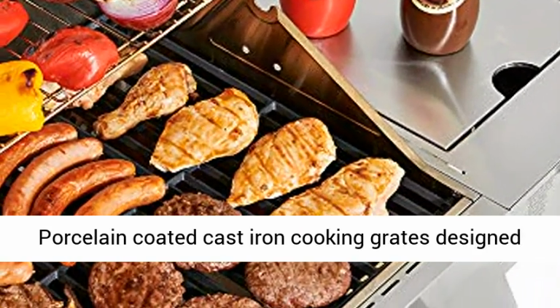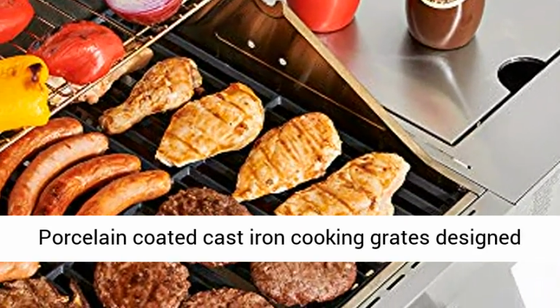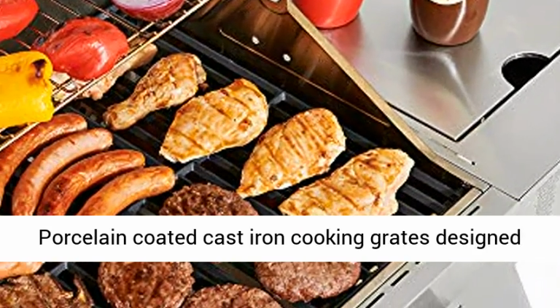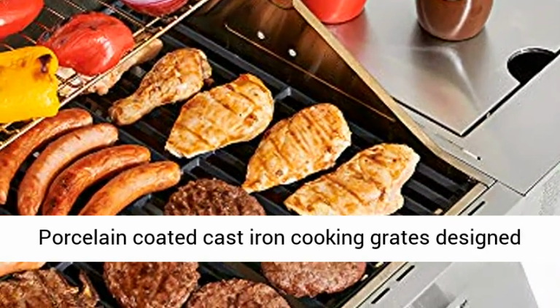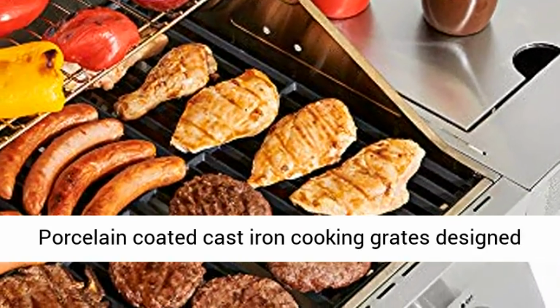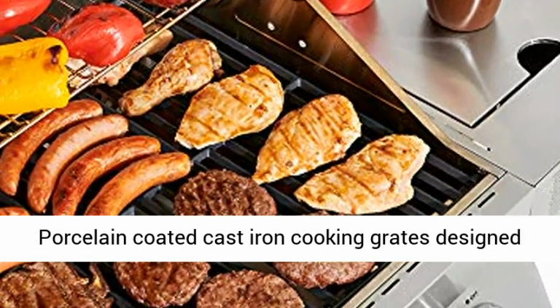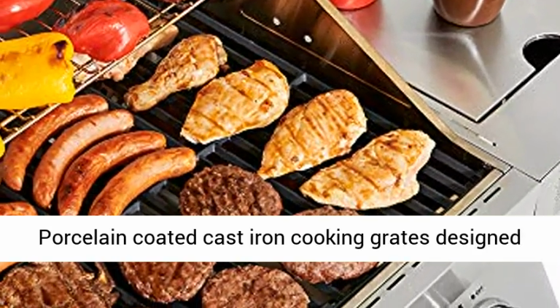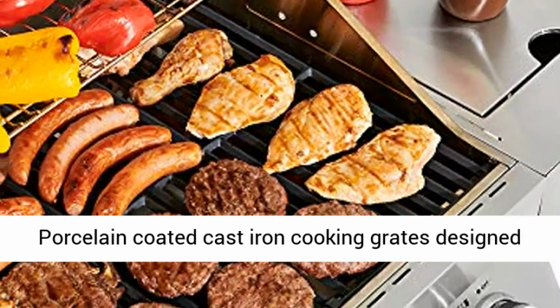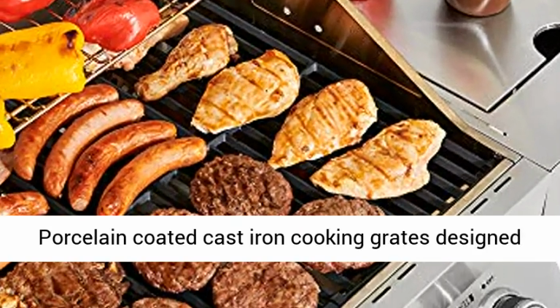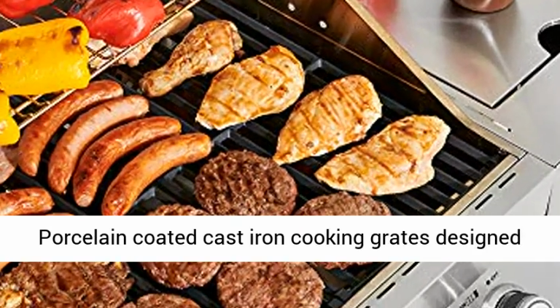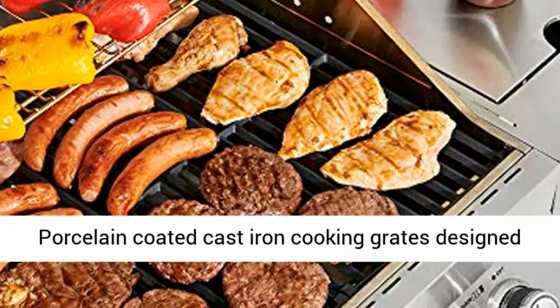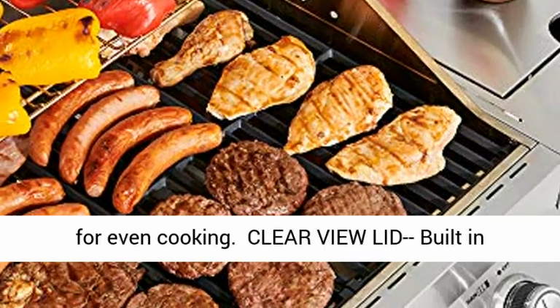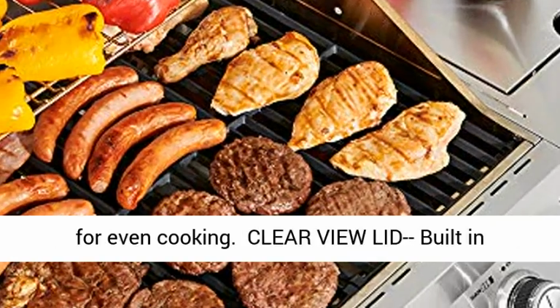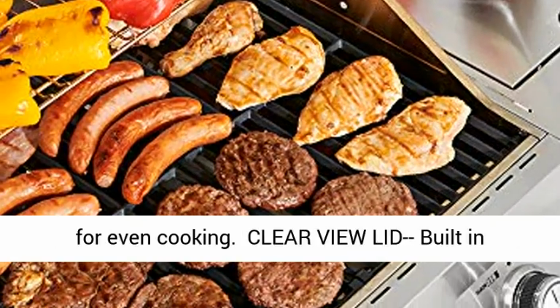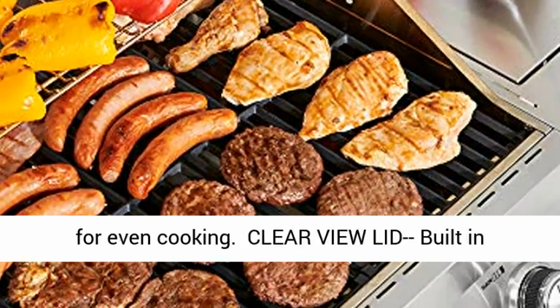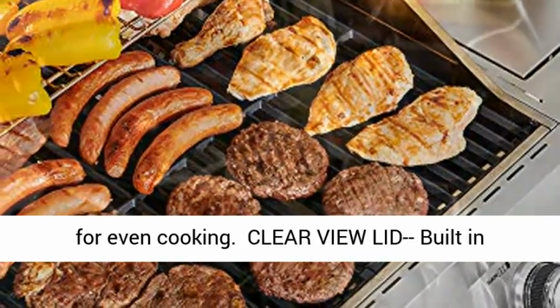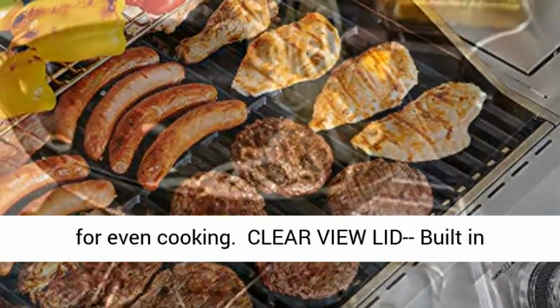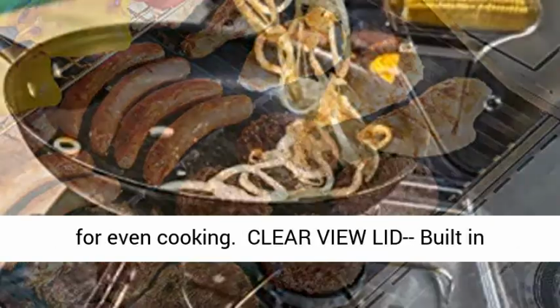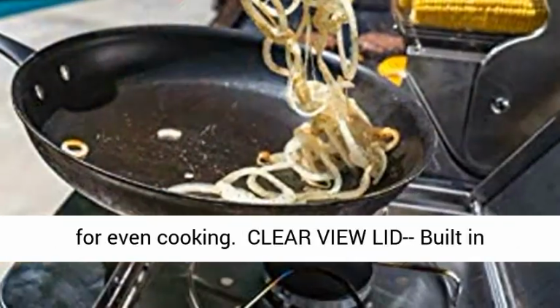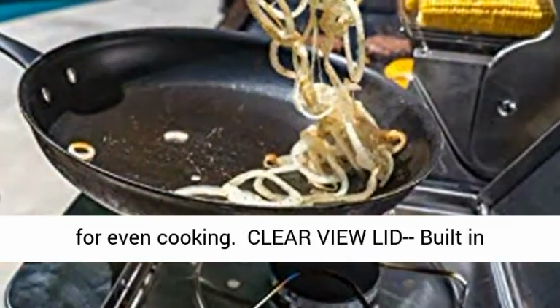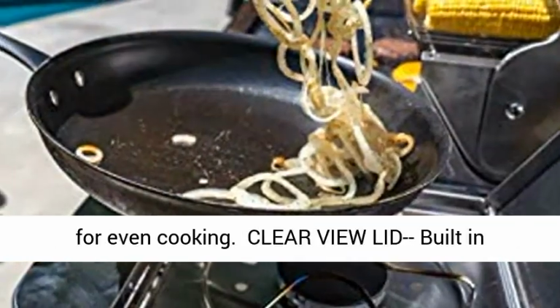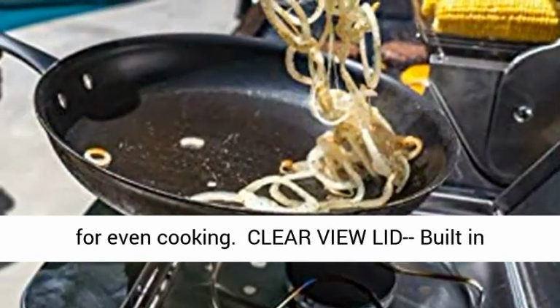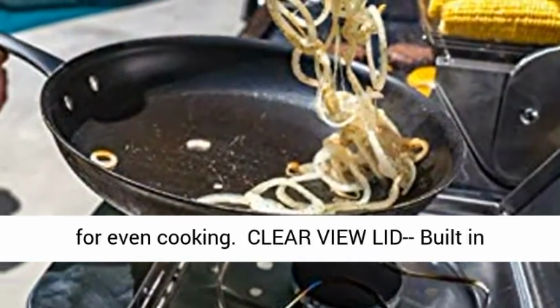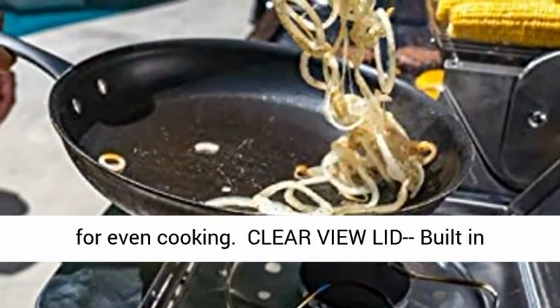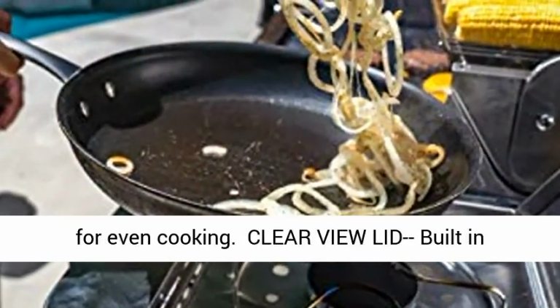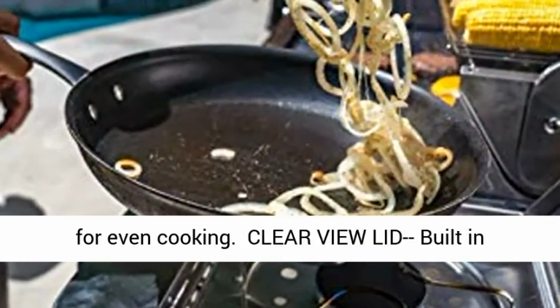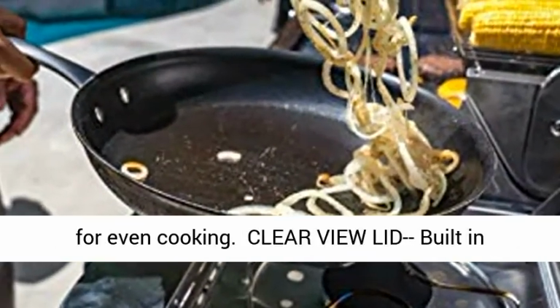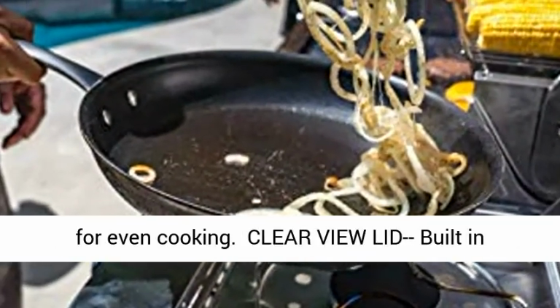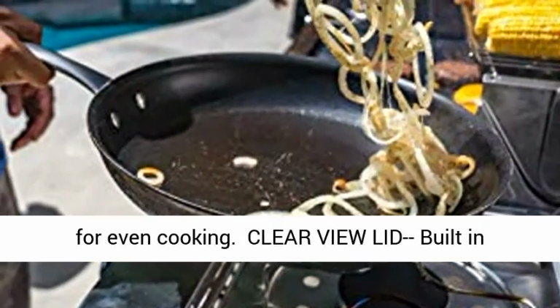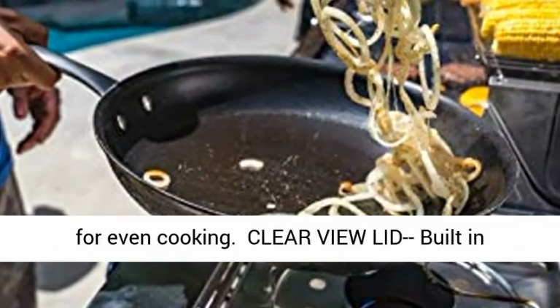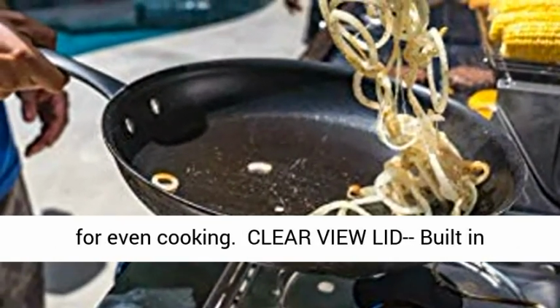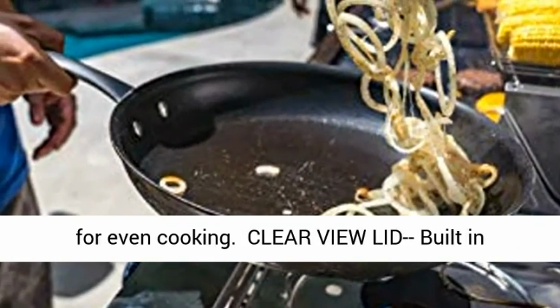Porcelain Coated Cast Iron Cooking Grates designed for even cooking.